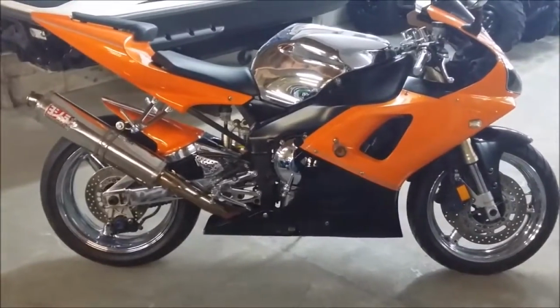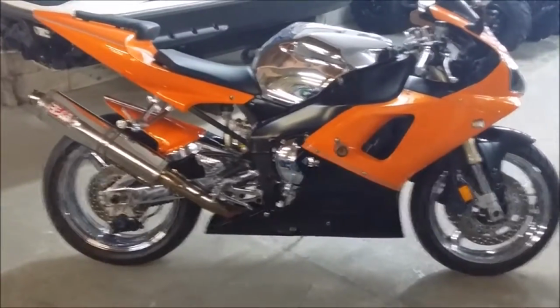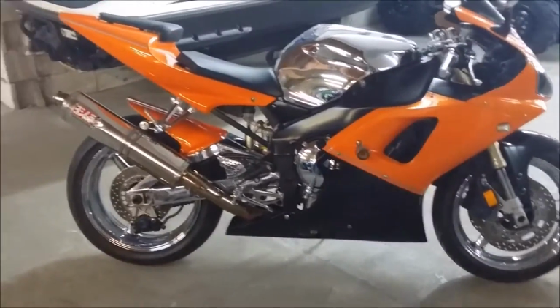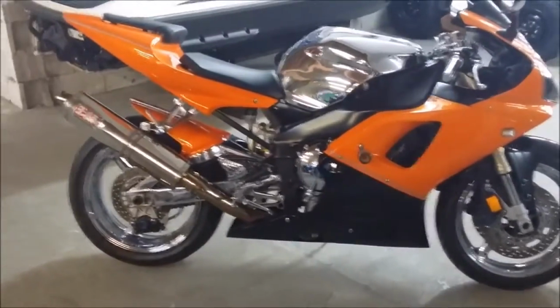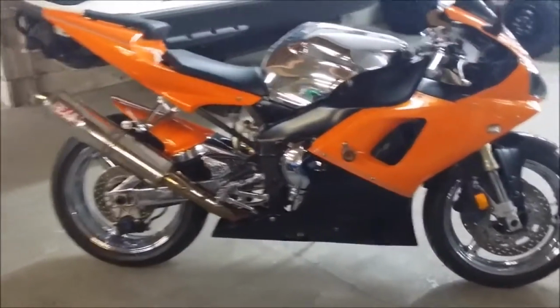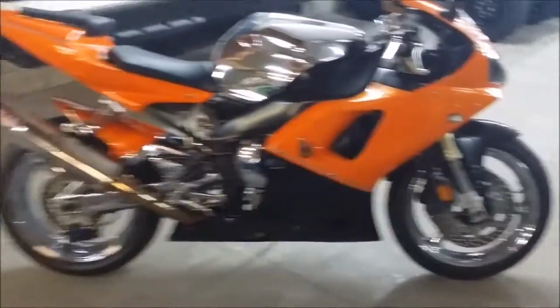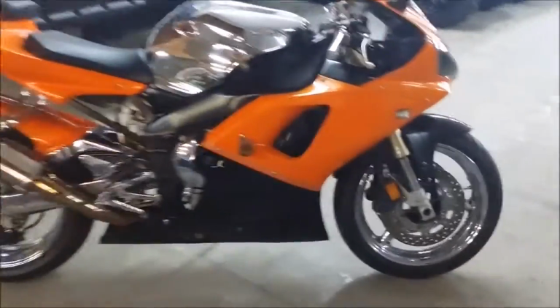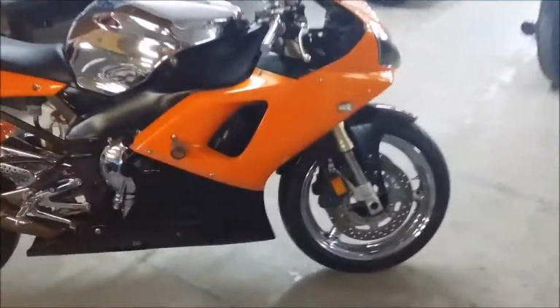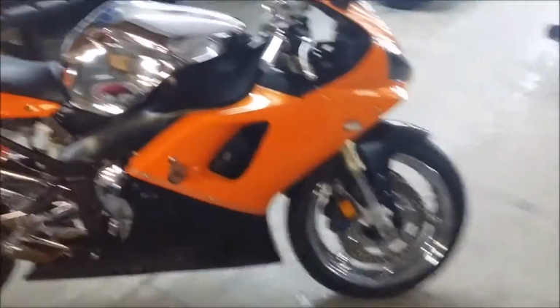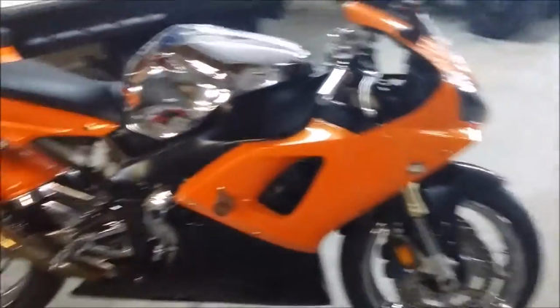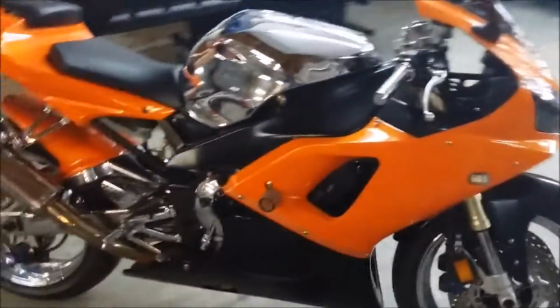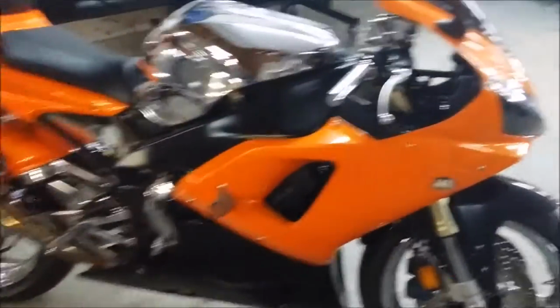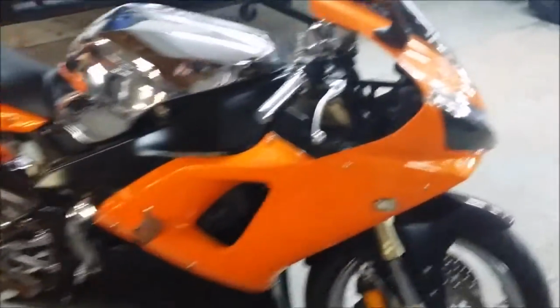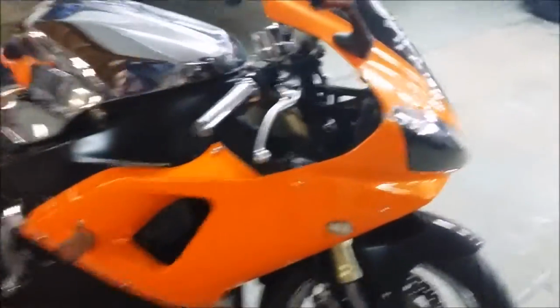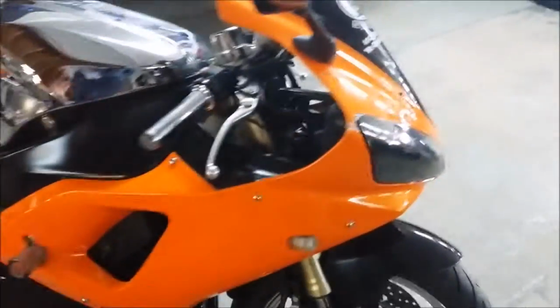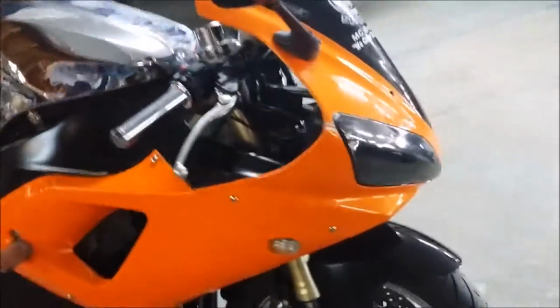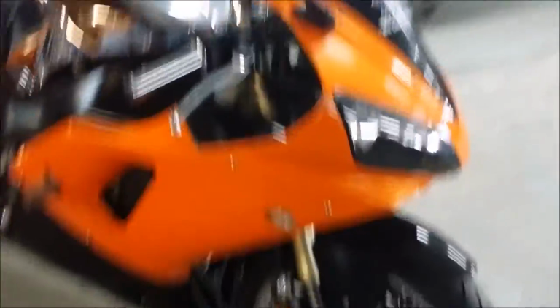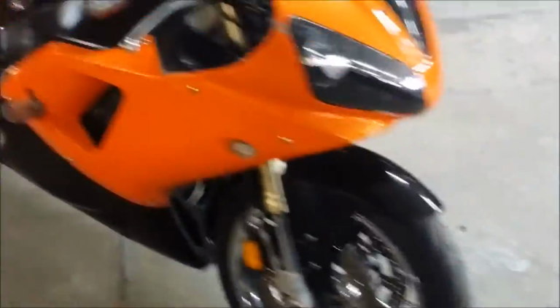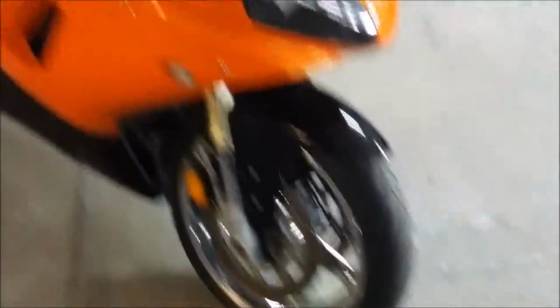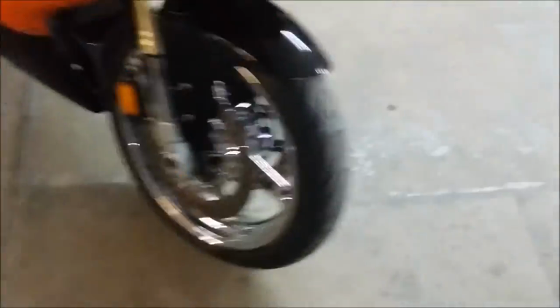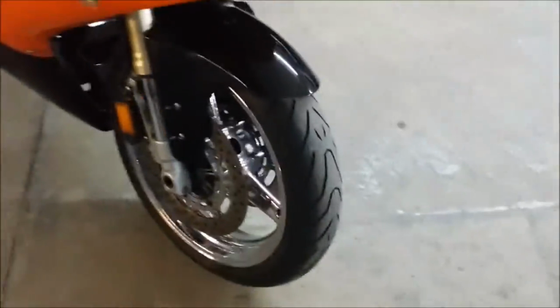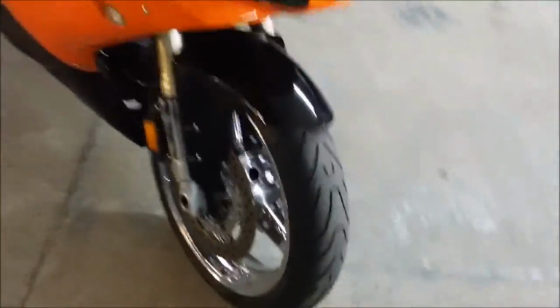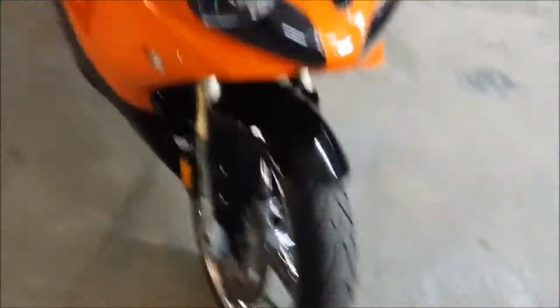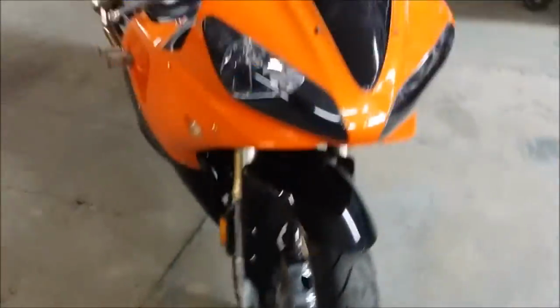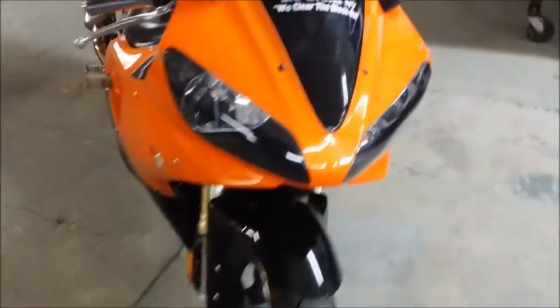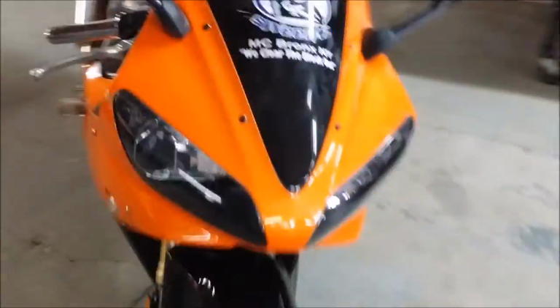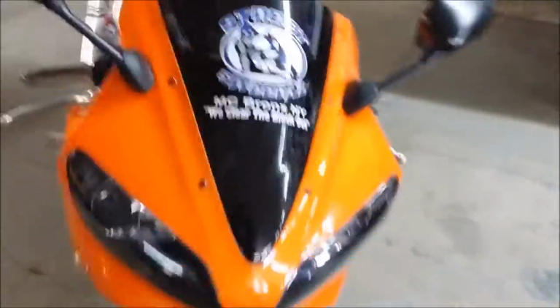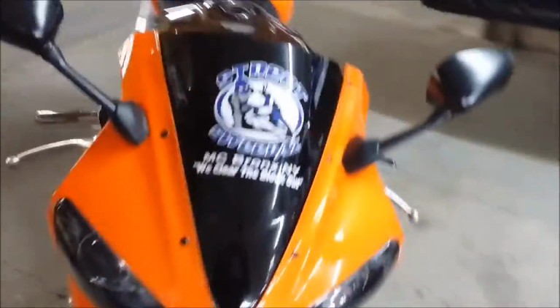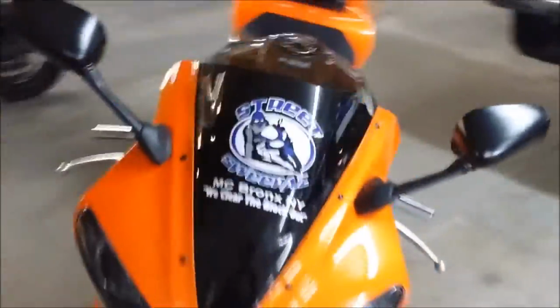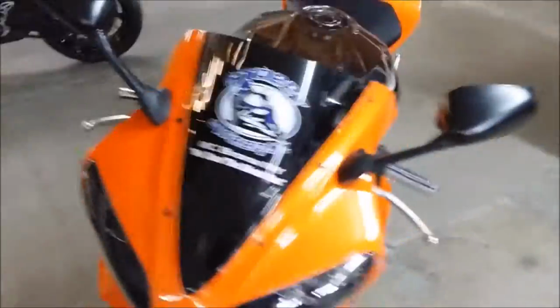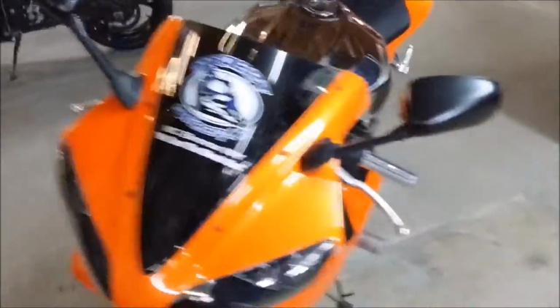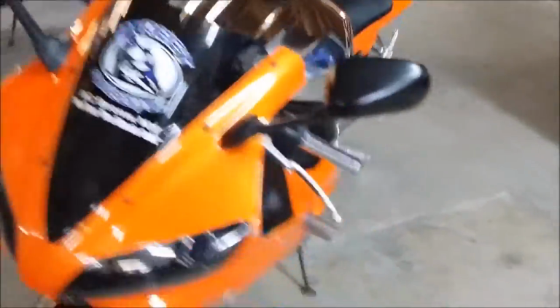At Approval Power Sports, we have over 400 used bikes on the showroom floor. This beauty here is a 2000 Yamaha R1 Crosstriker for sale.